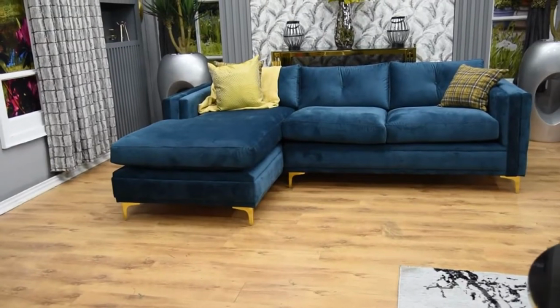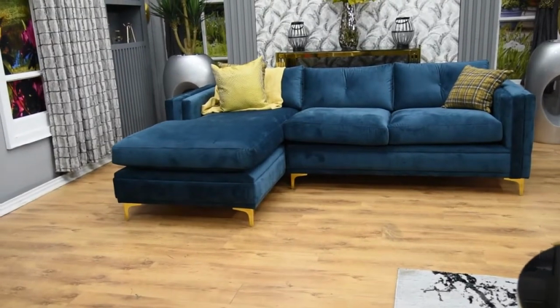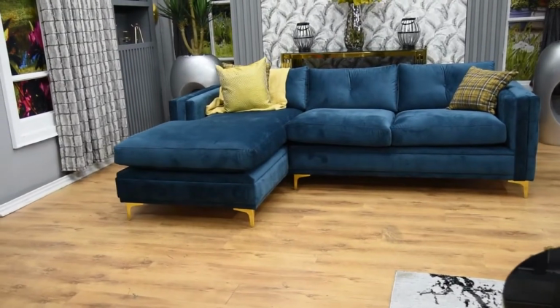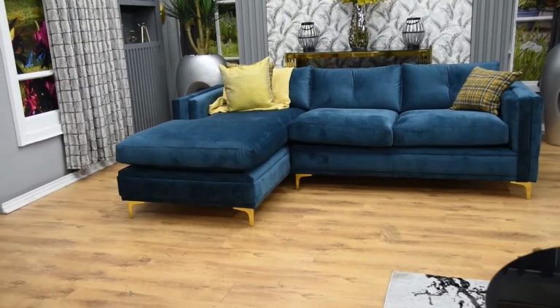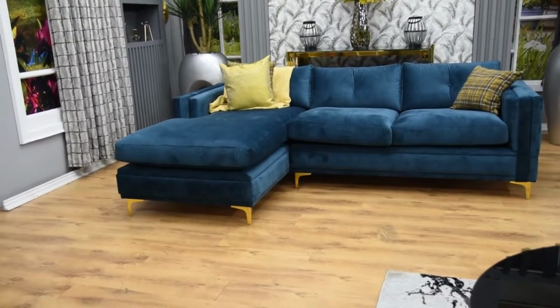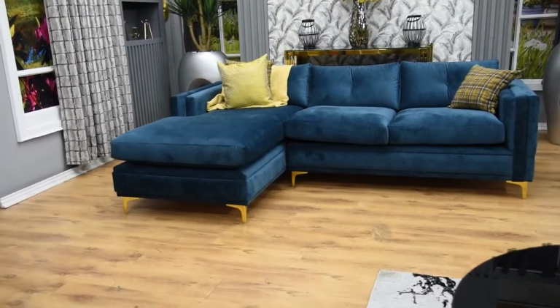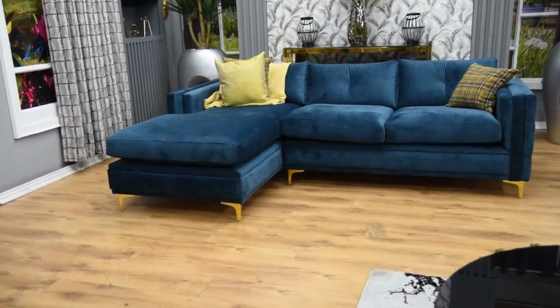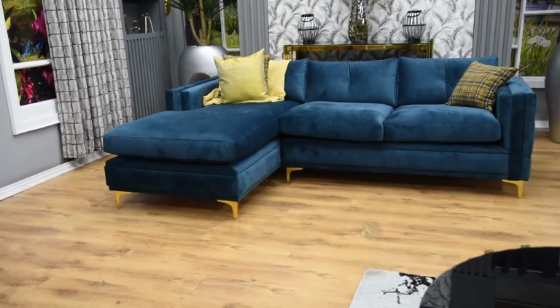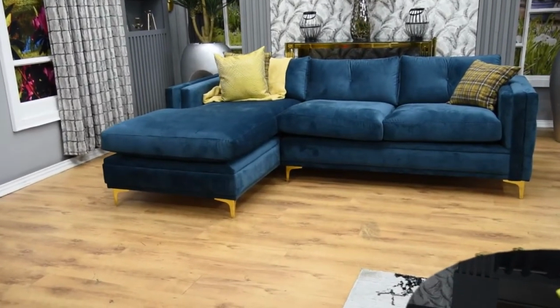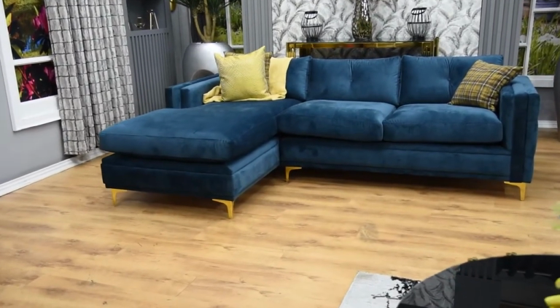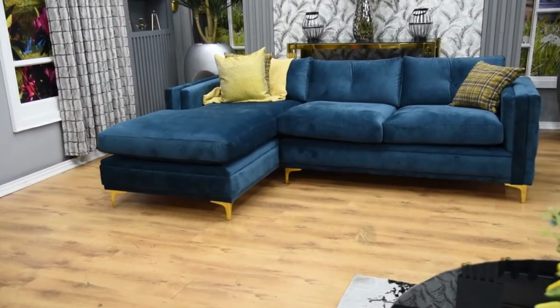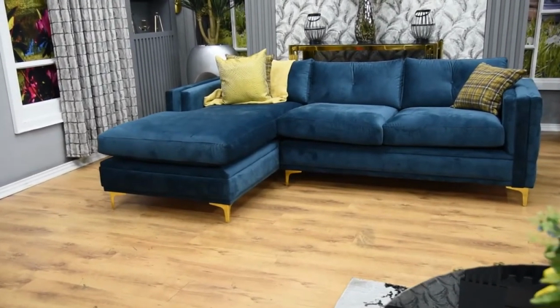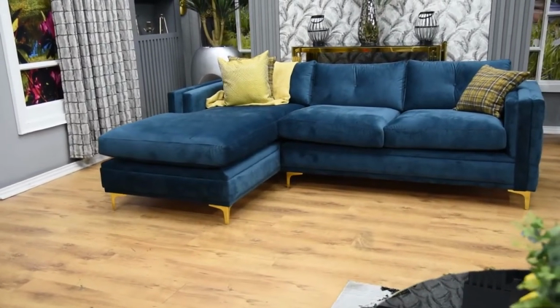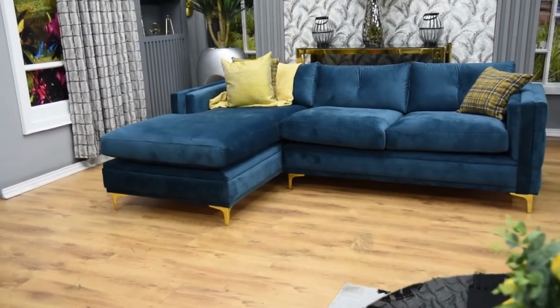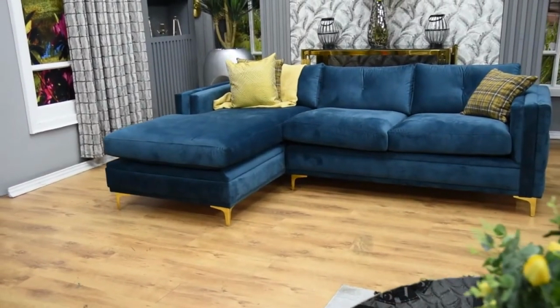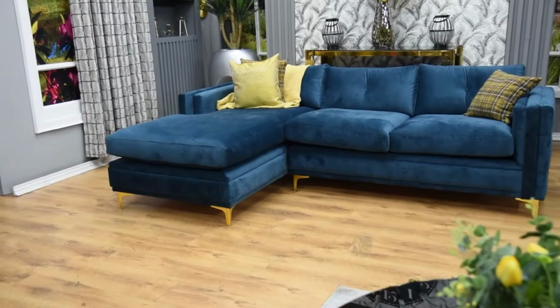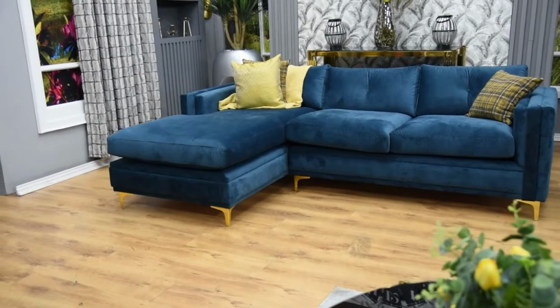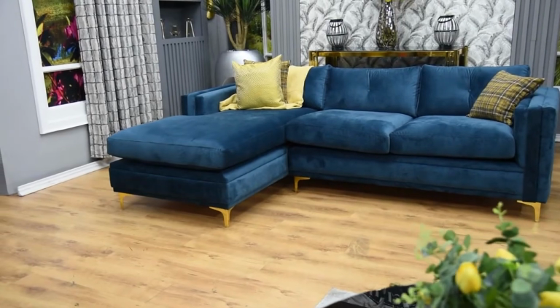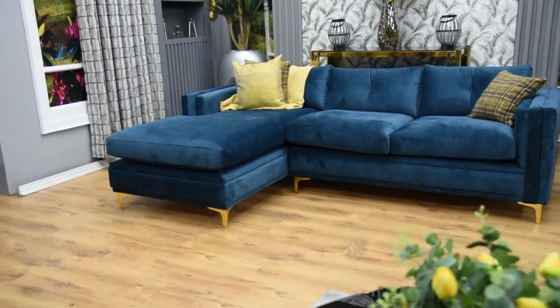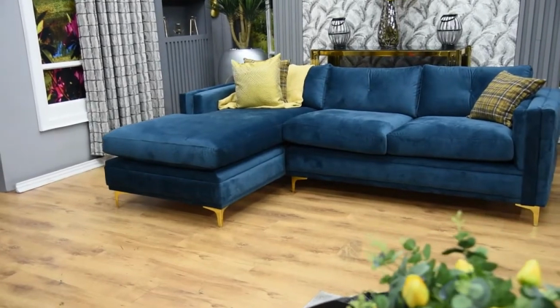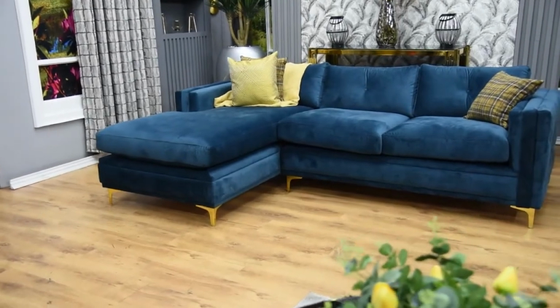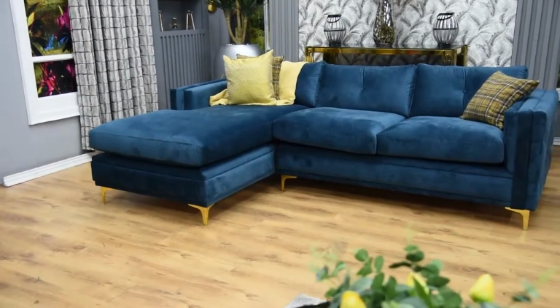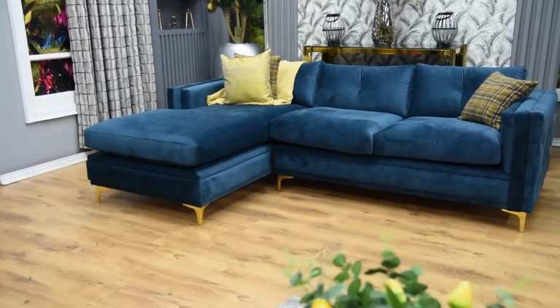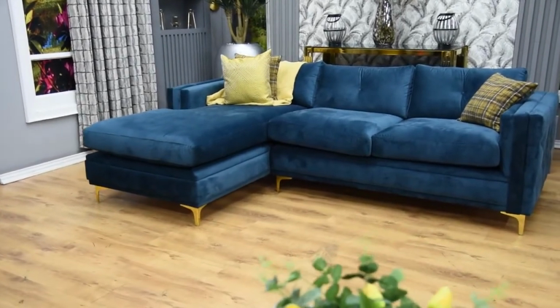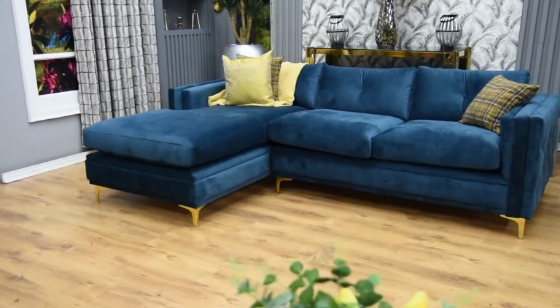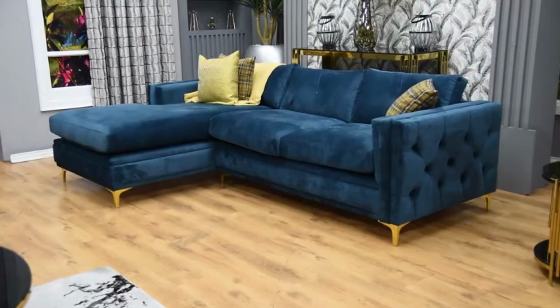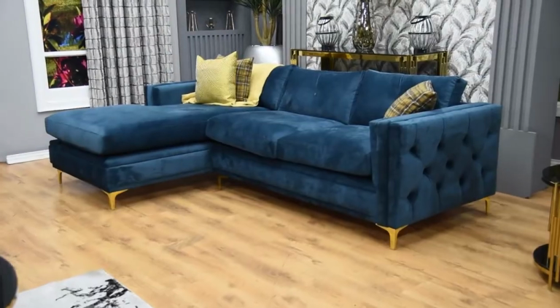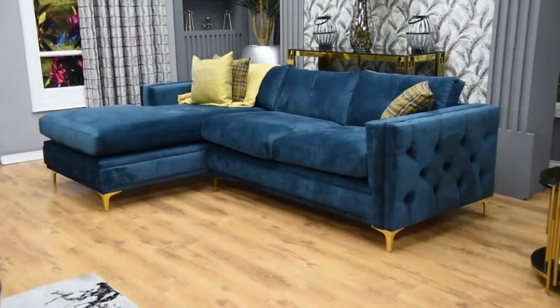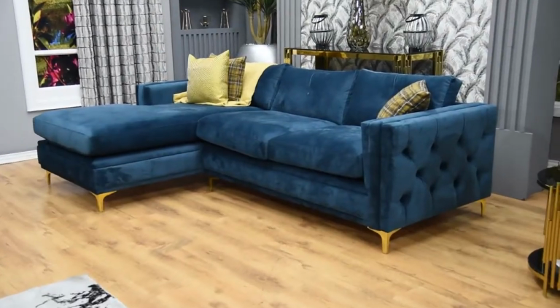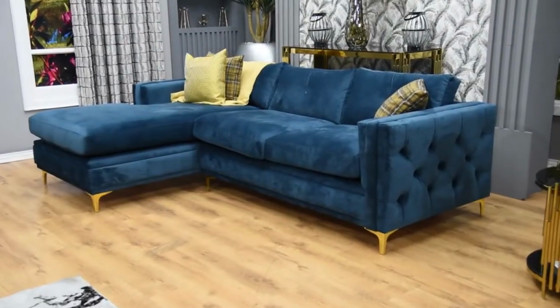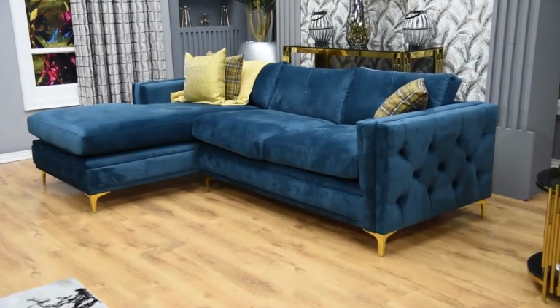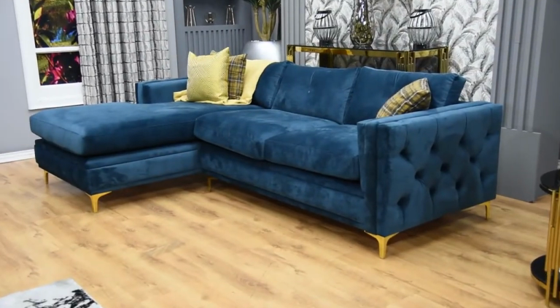It's pleasing to see the rich velvet is tufted on the outside of the frame, a beautiful design detail that can be seen from any angle in a room.